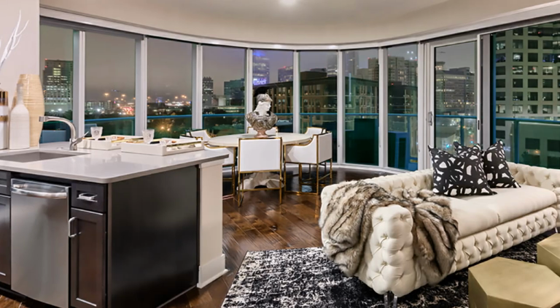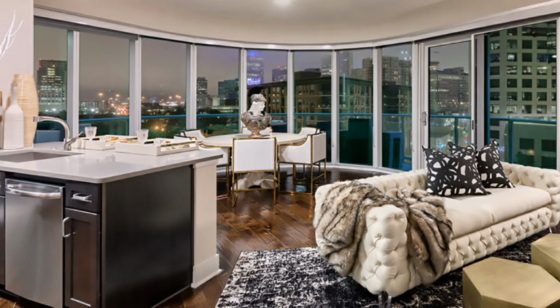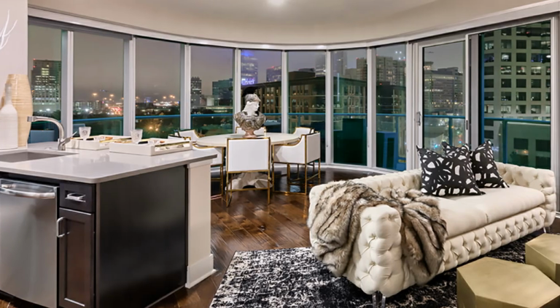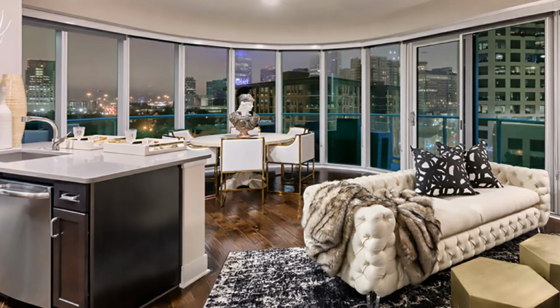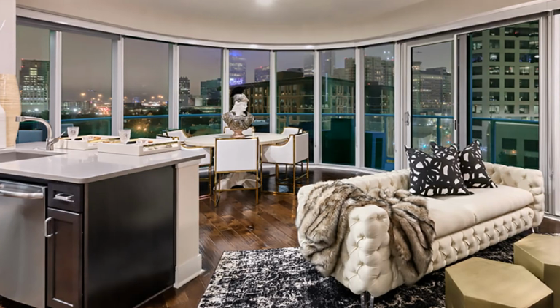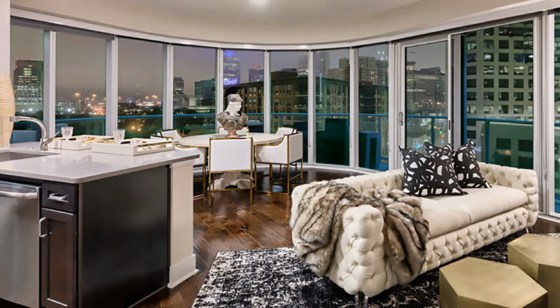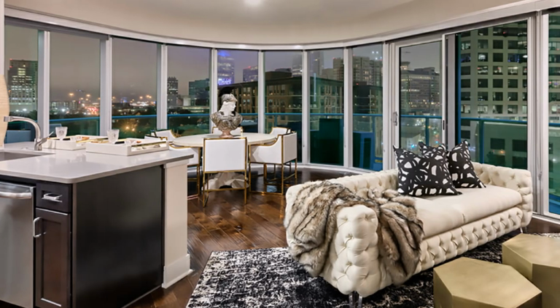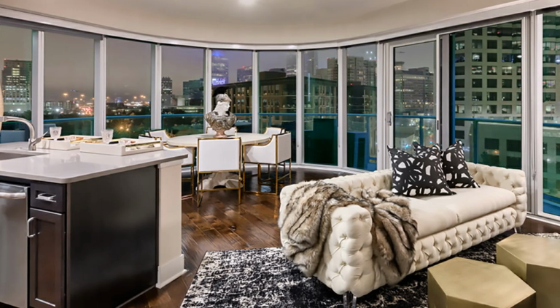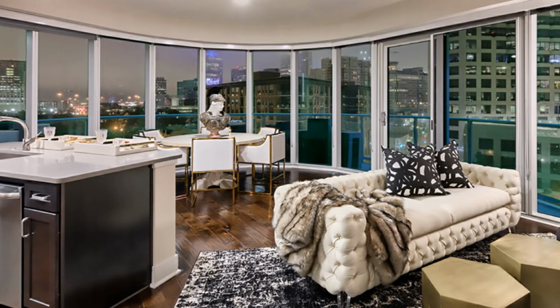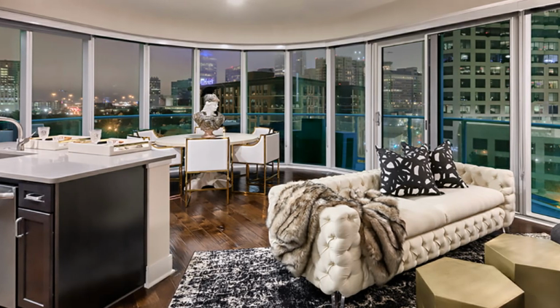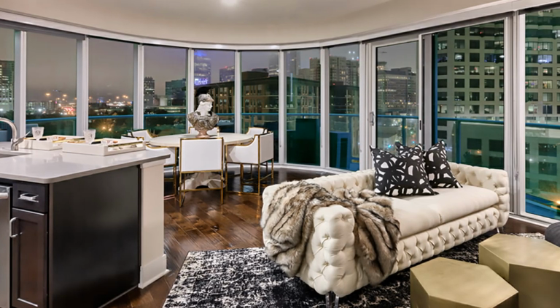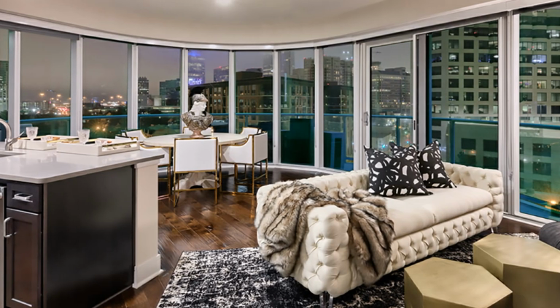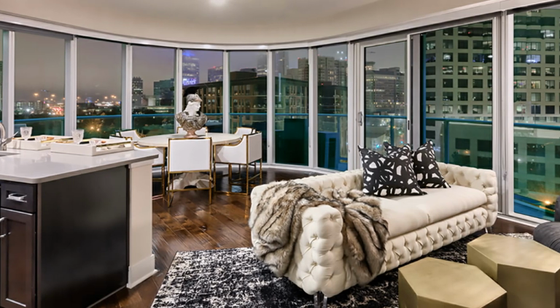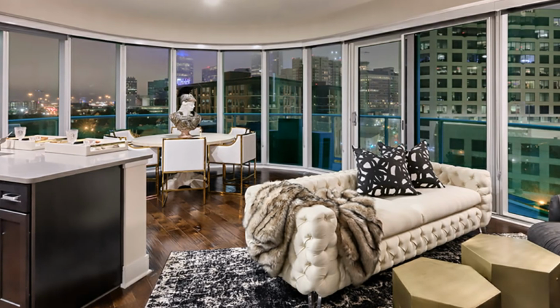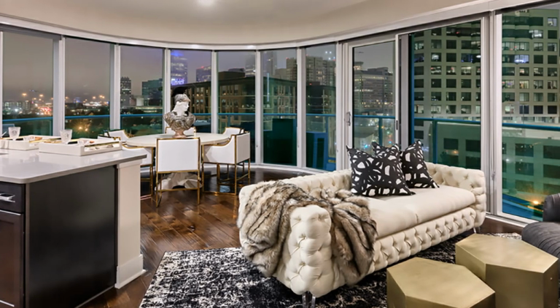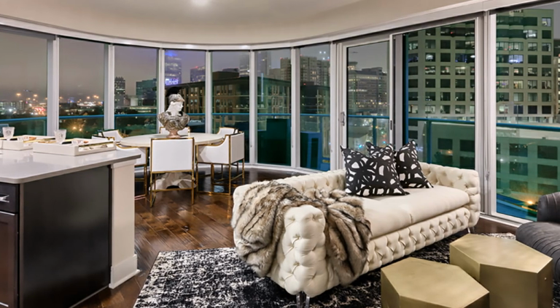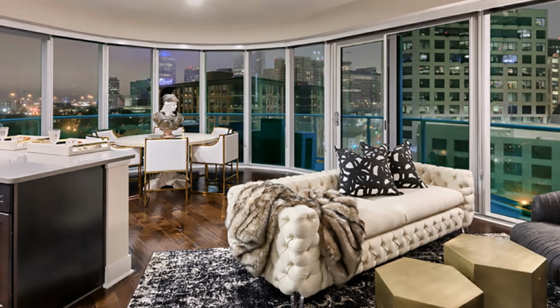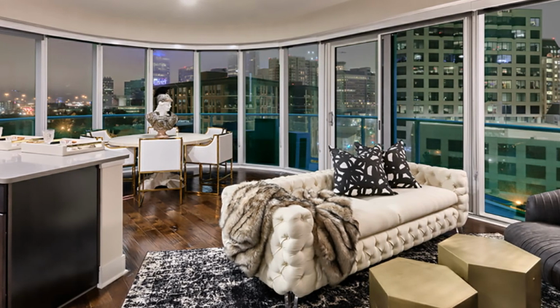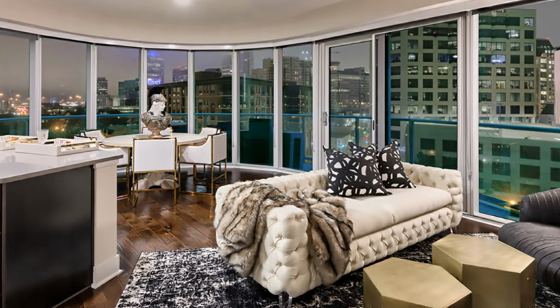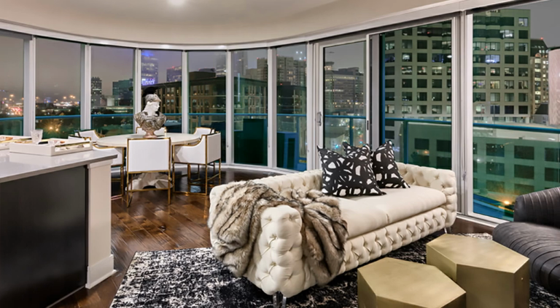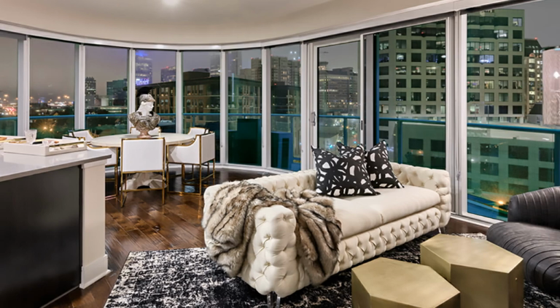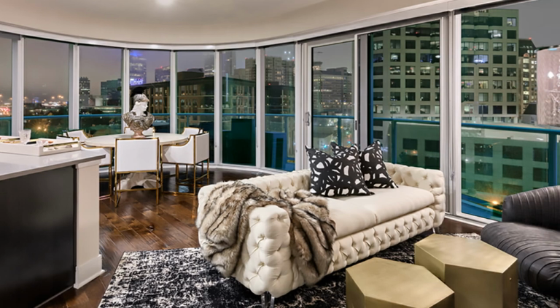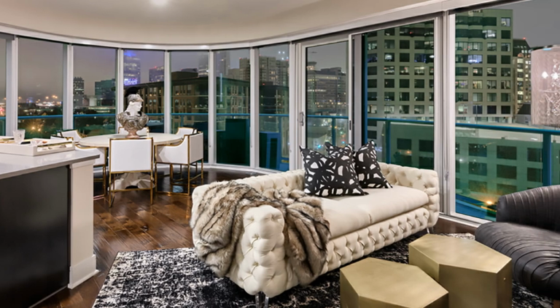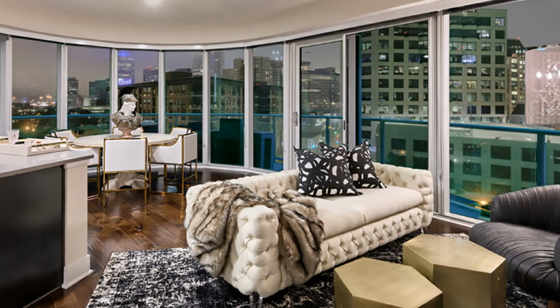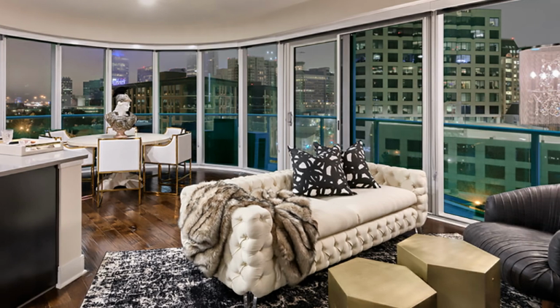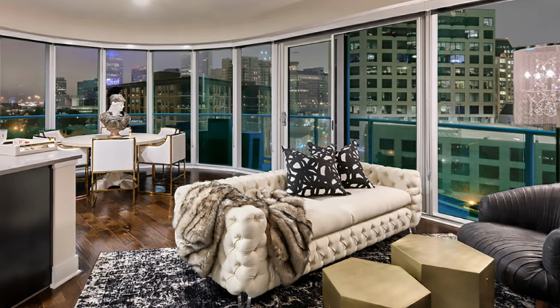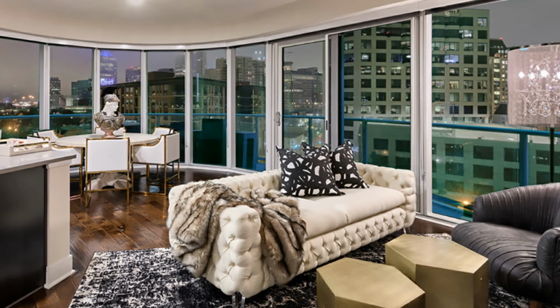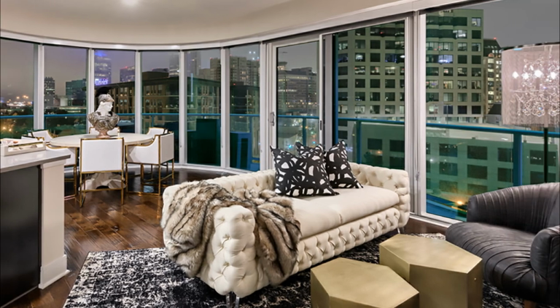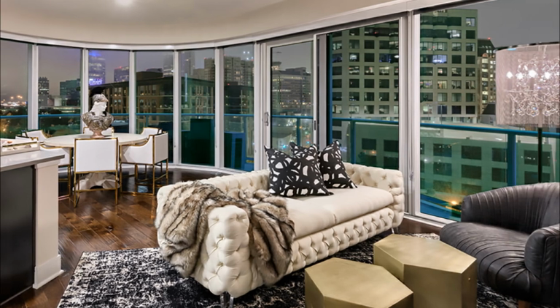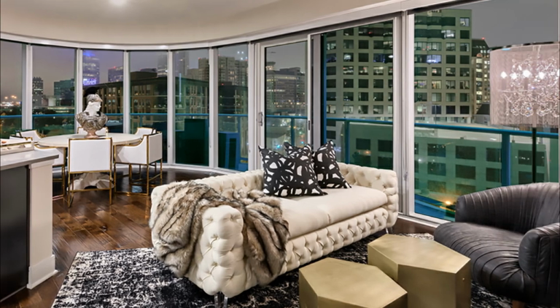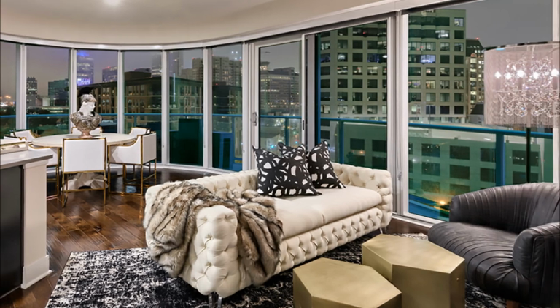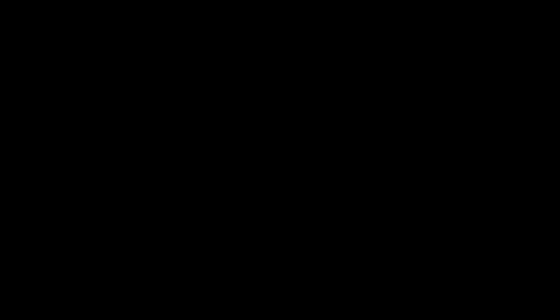One bedrooms in this building start around $1,700 and two bedrooms around $3,000 per month.